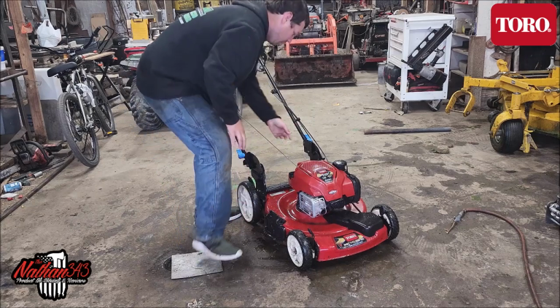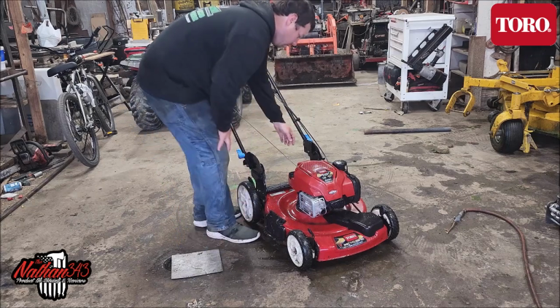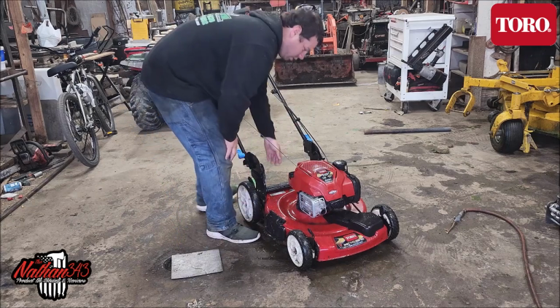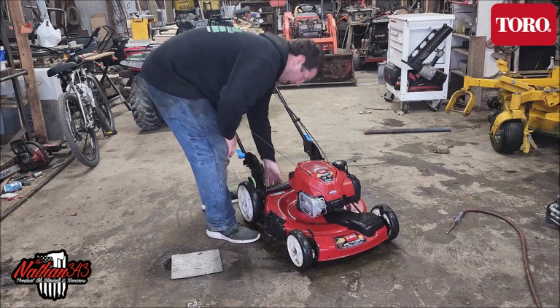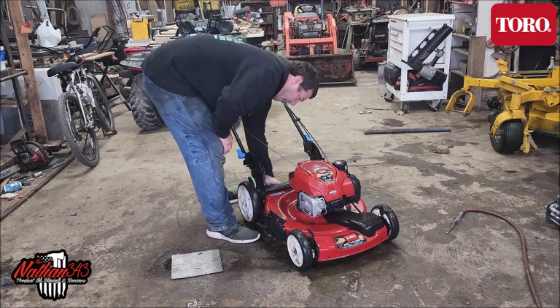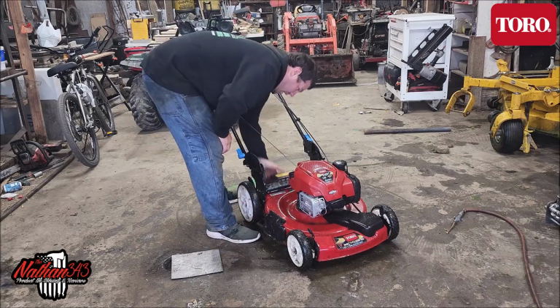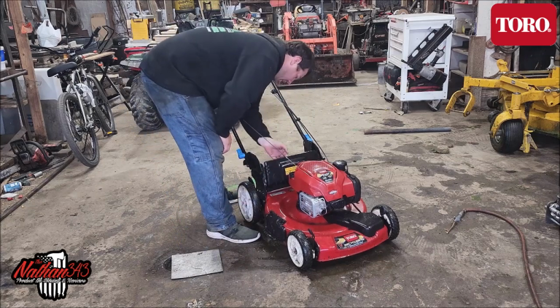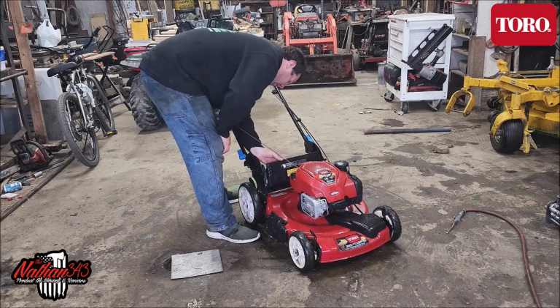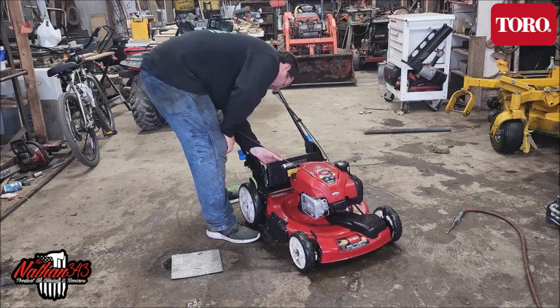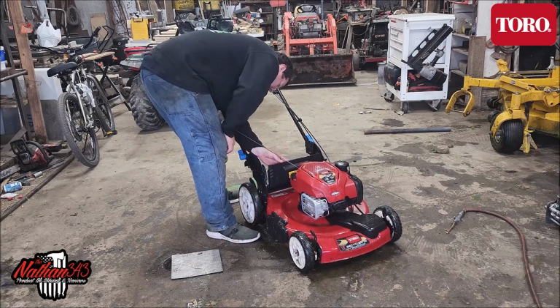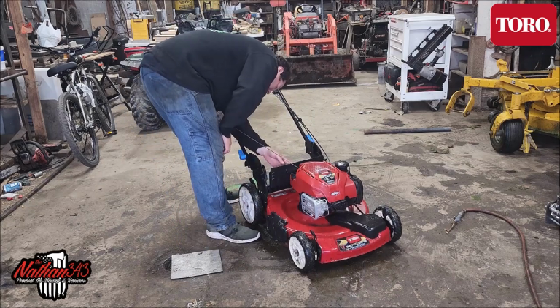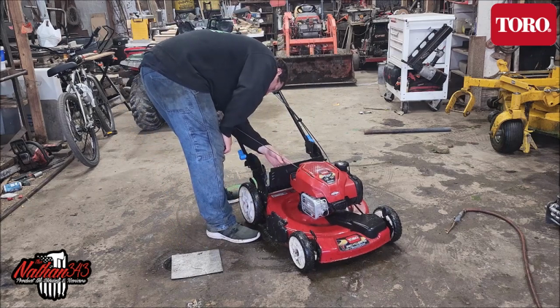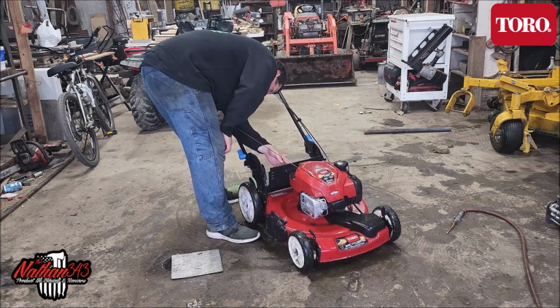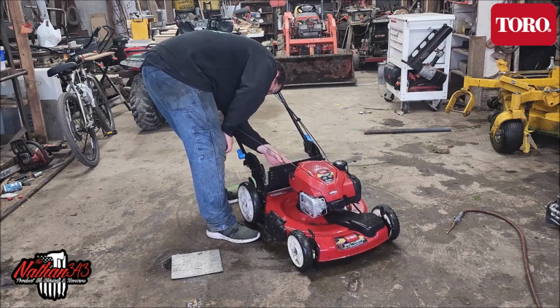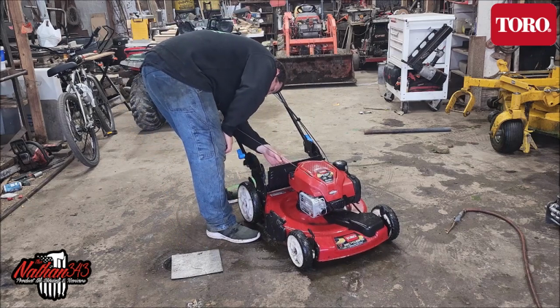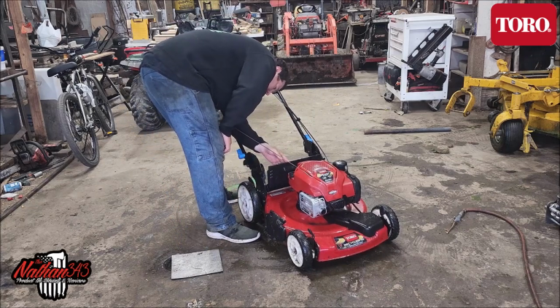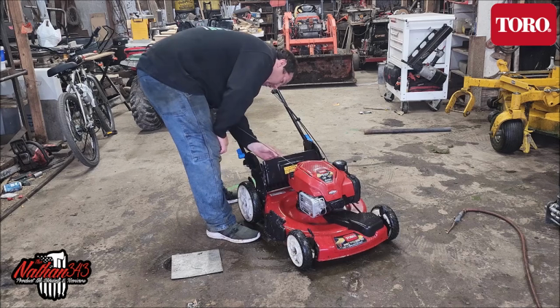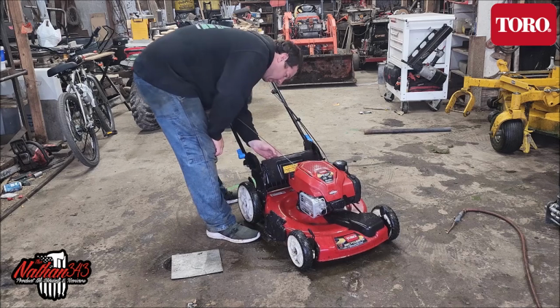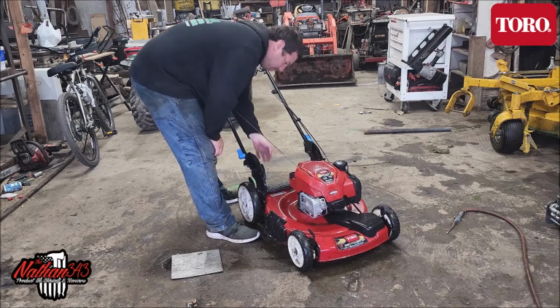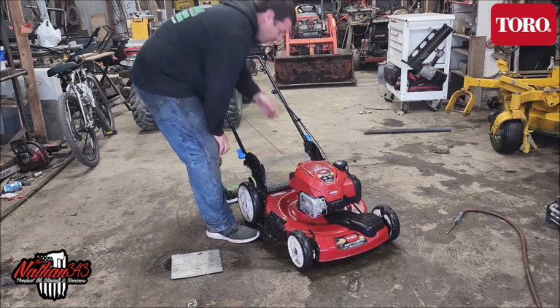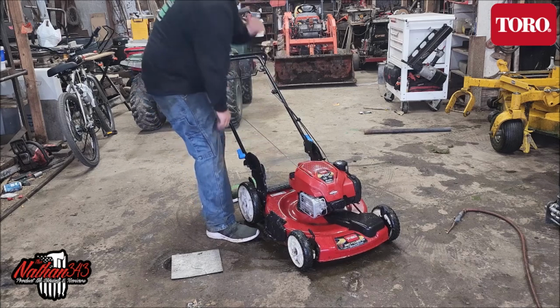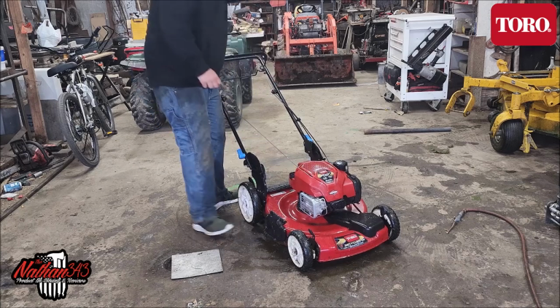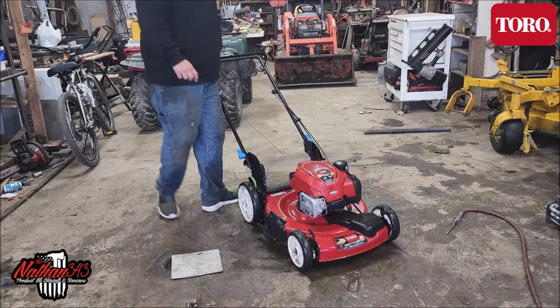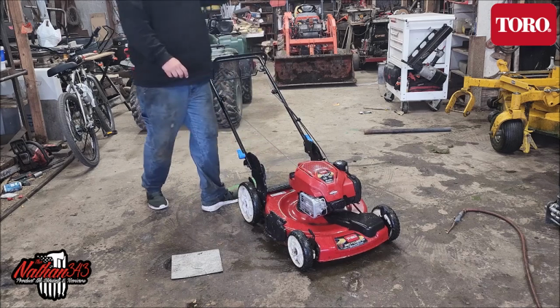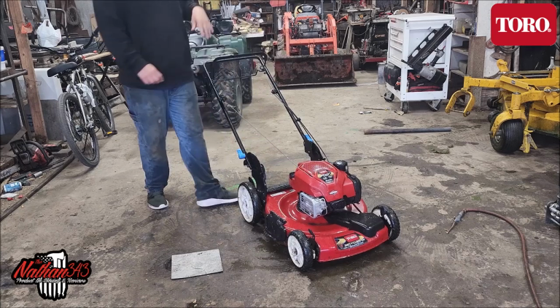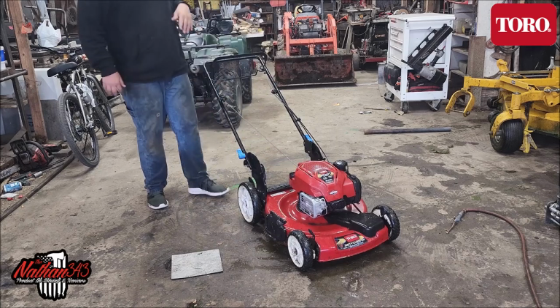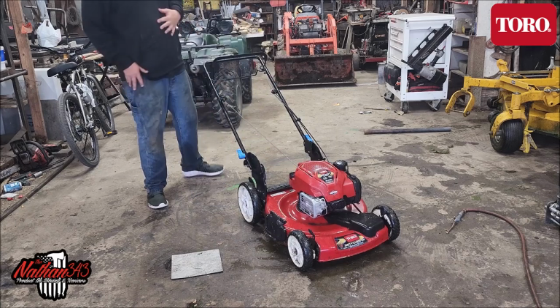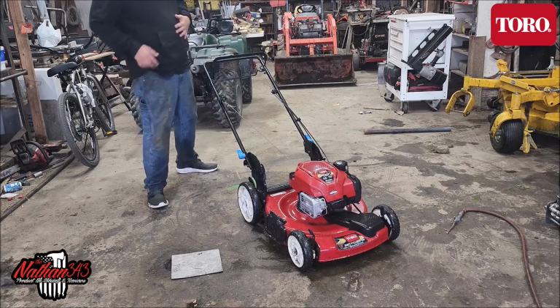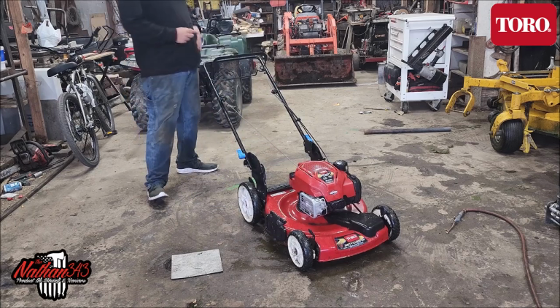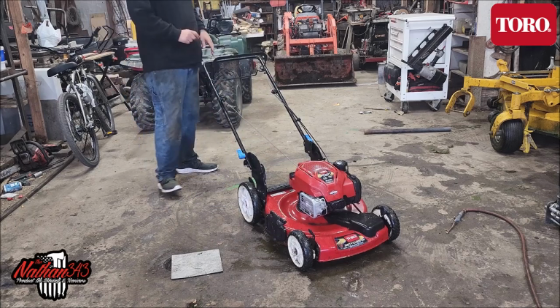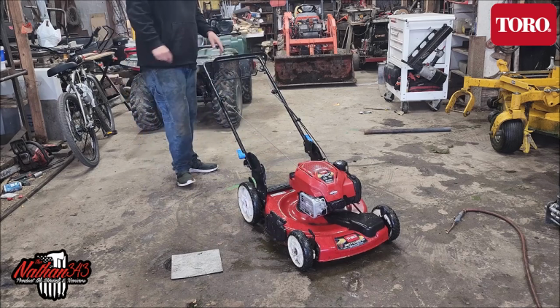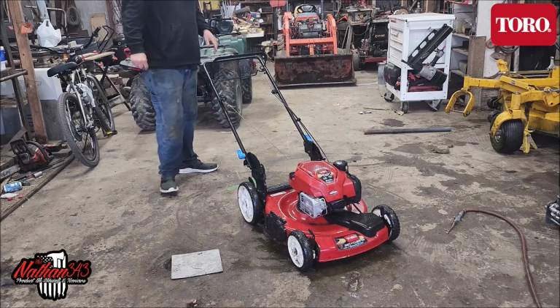We do use the bag occasionally, but y'all know how a bag works, so I'm not going to show you how that works. But I'm going to show you the Smart Store.